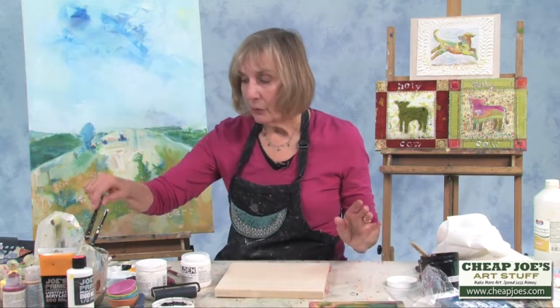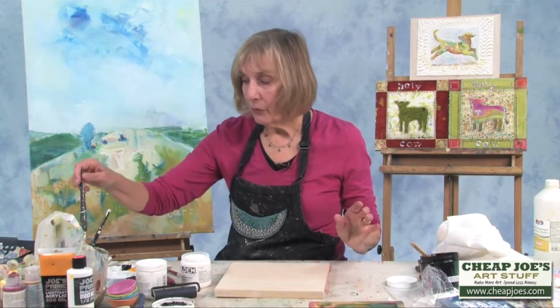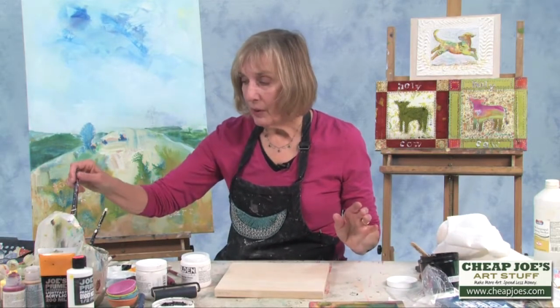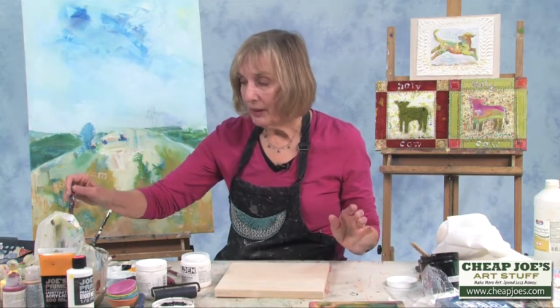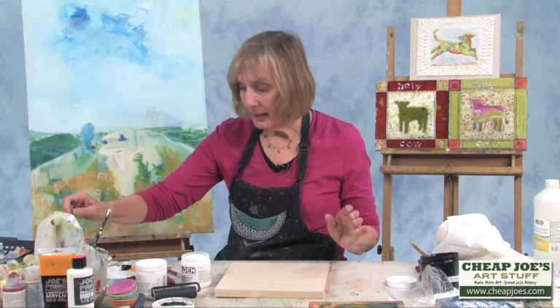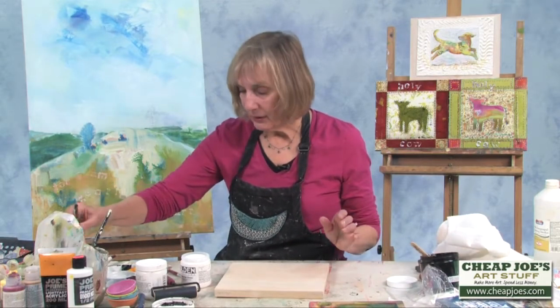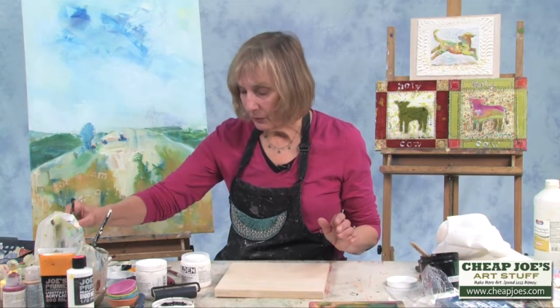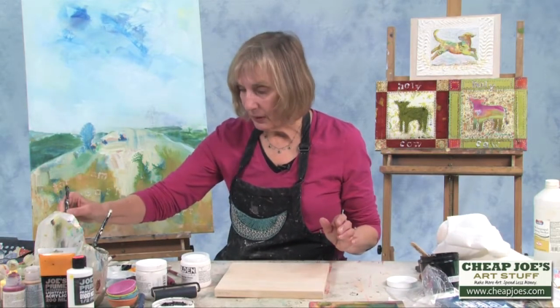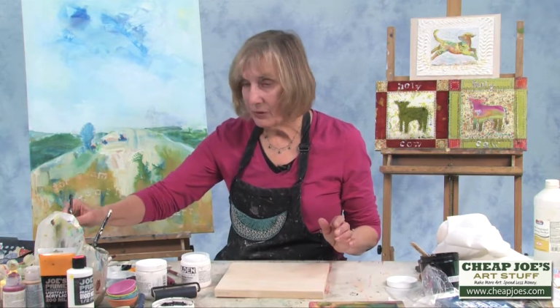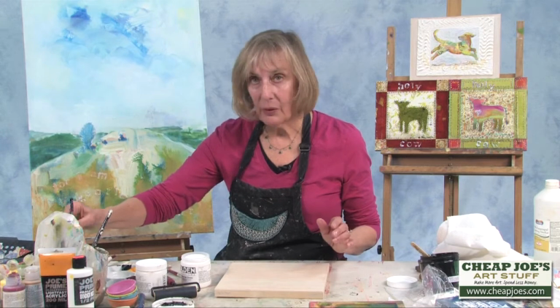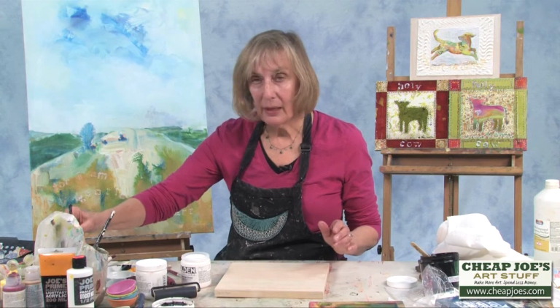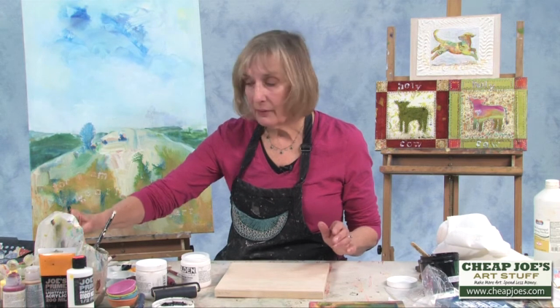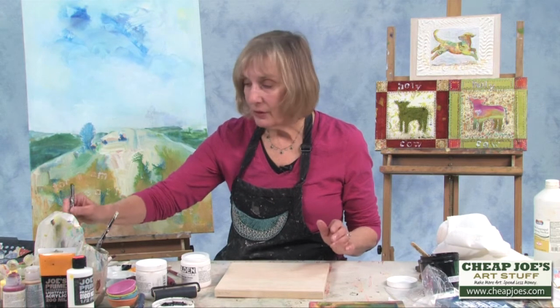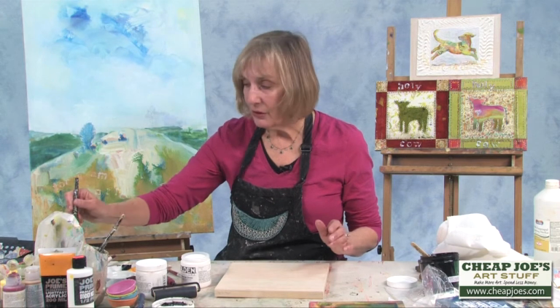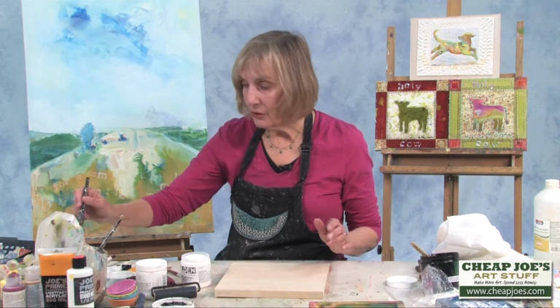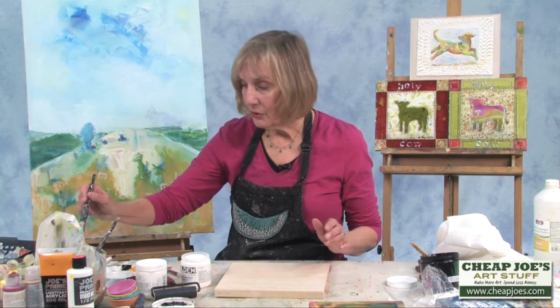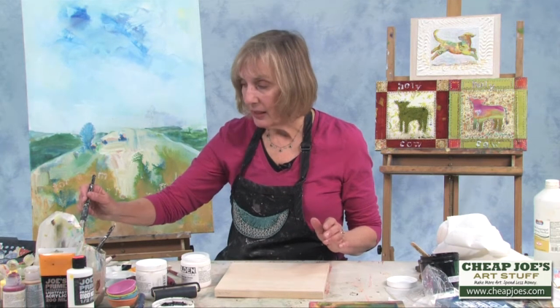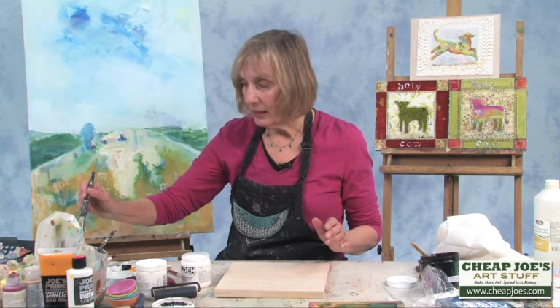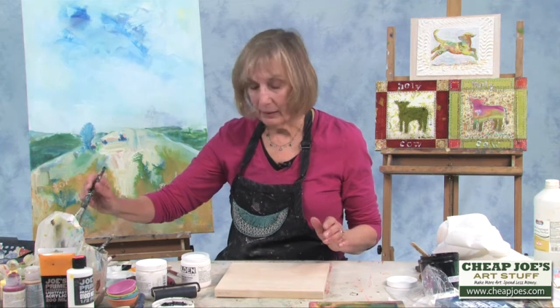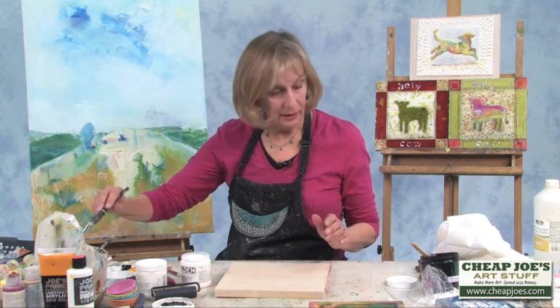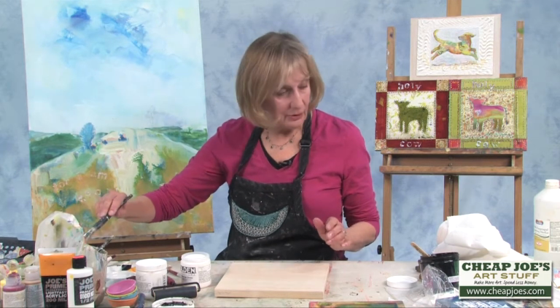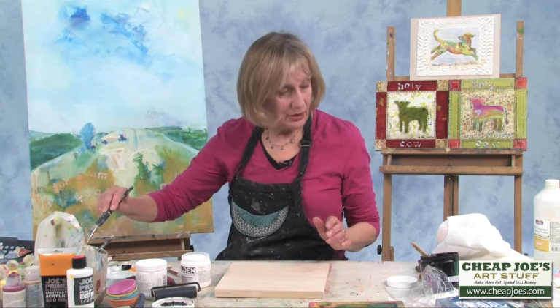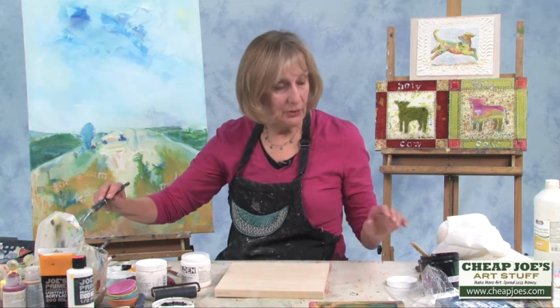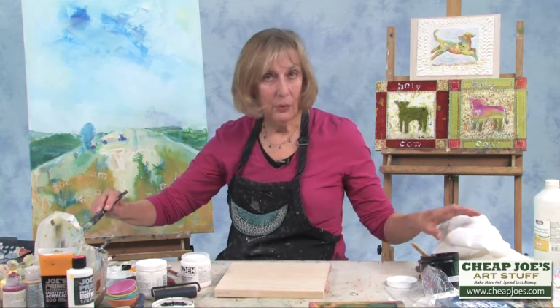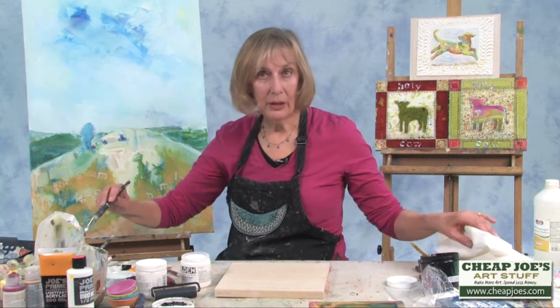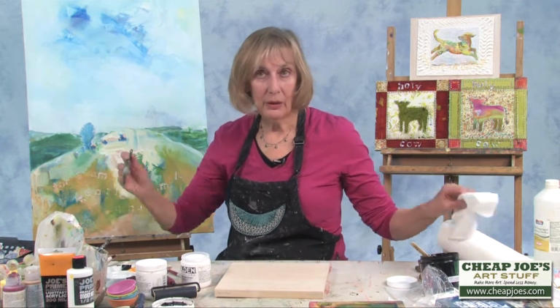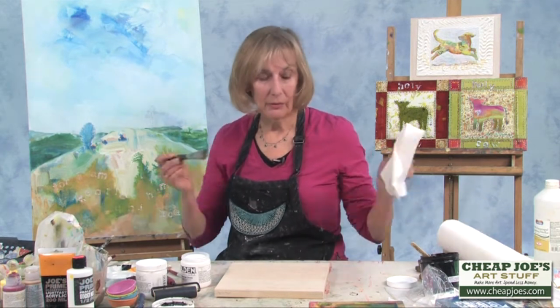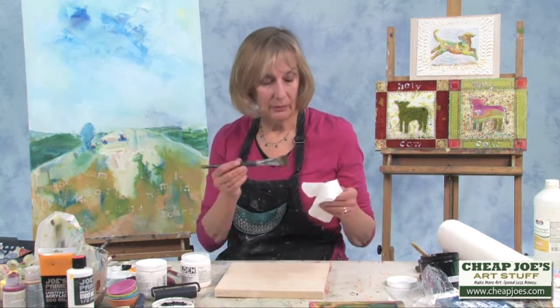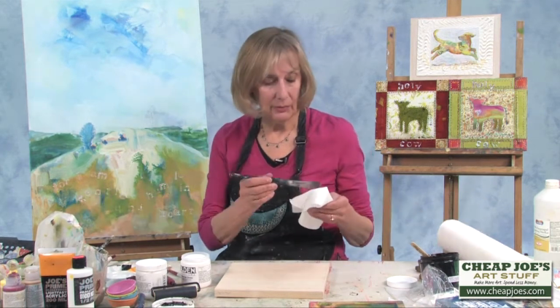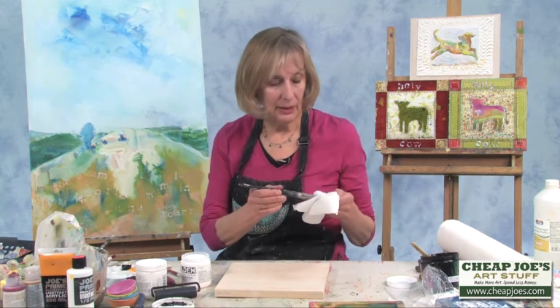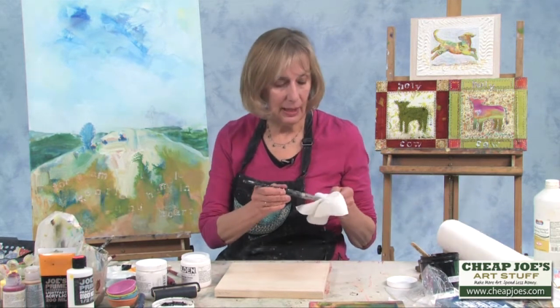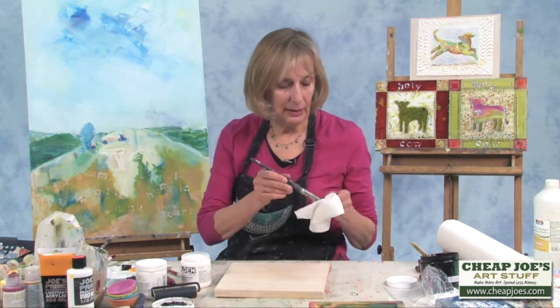For one thing, it gives great coverage, so usually I just need one coat, which is nice.